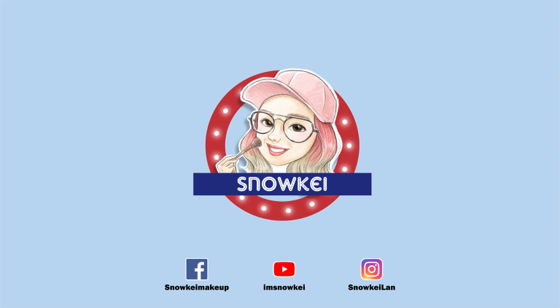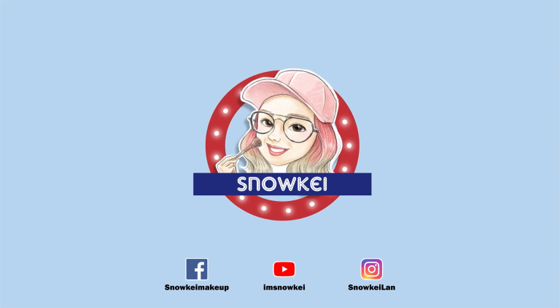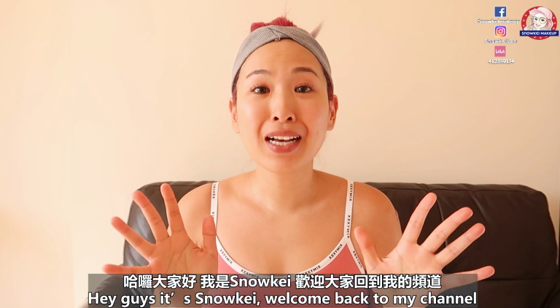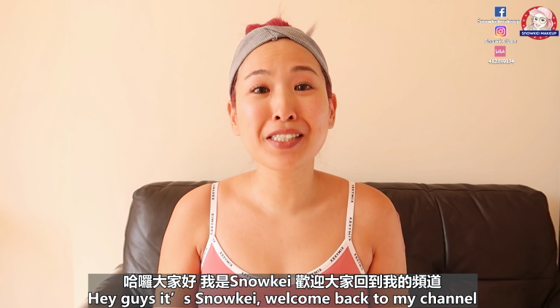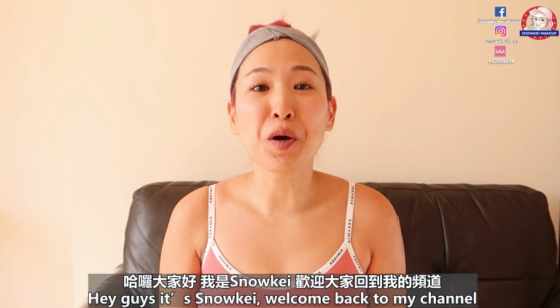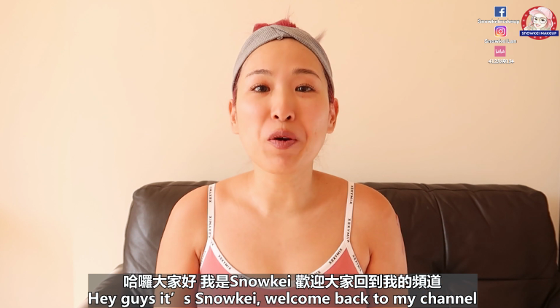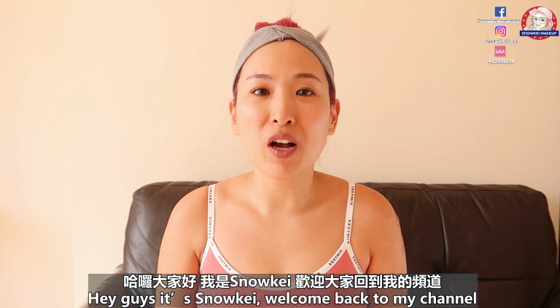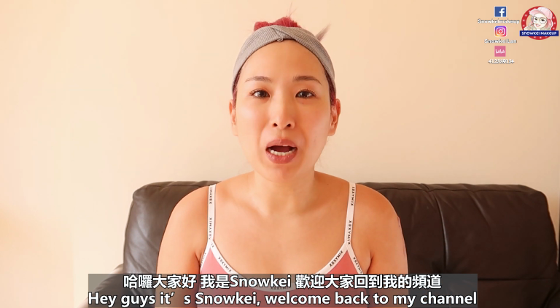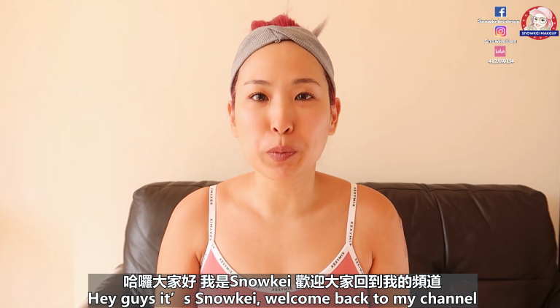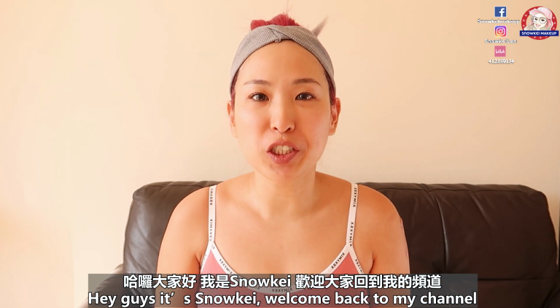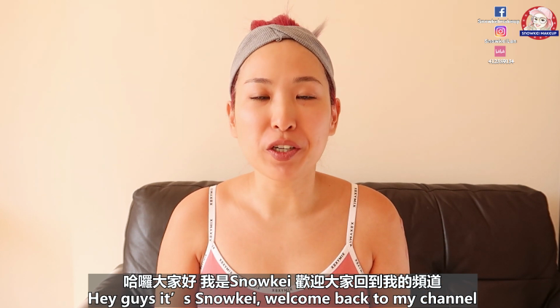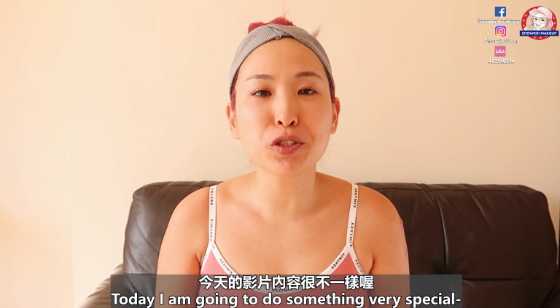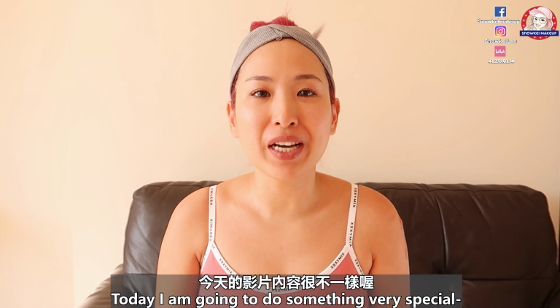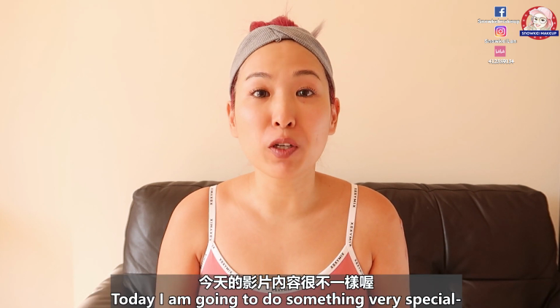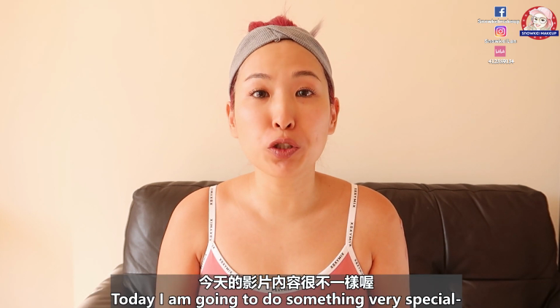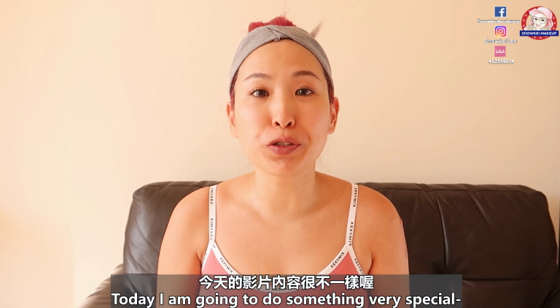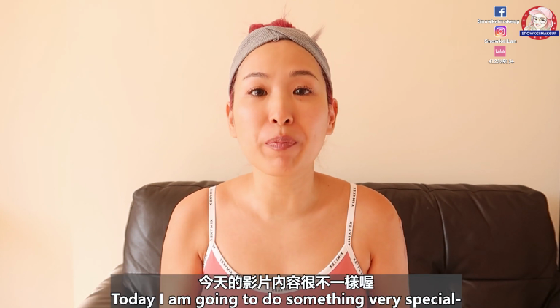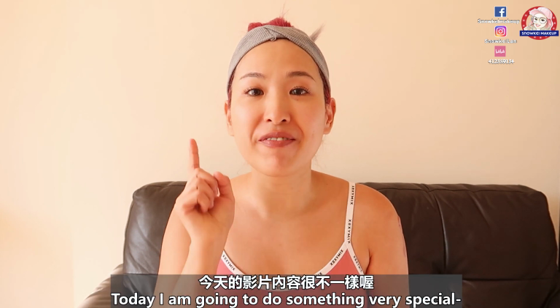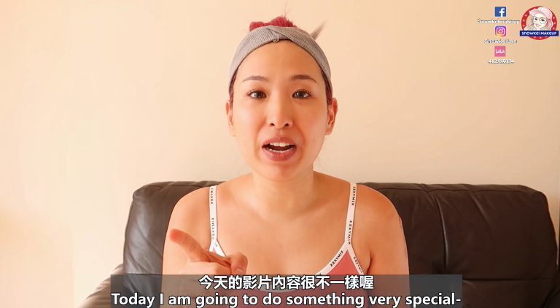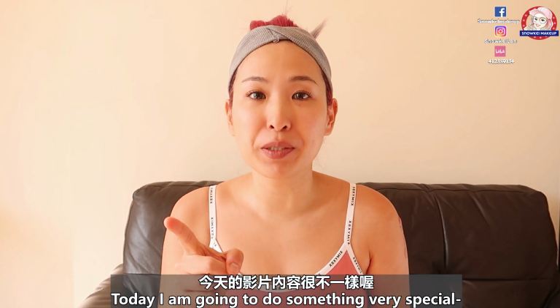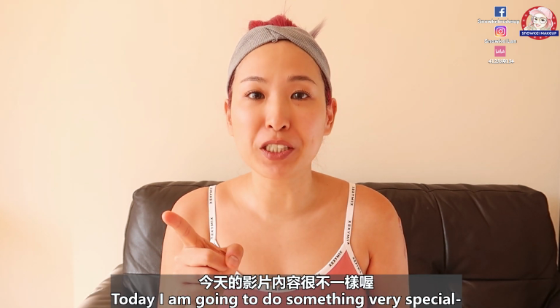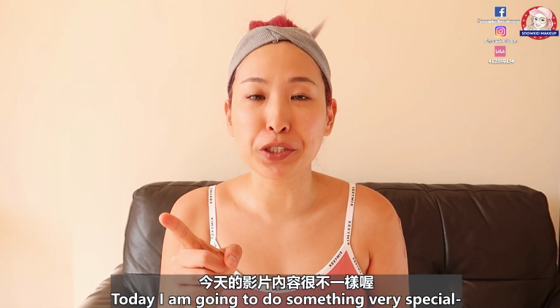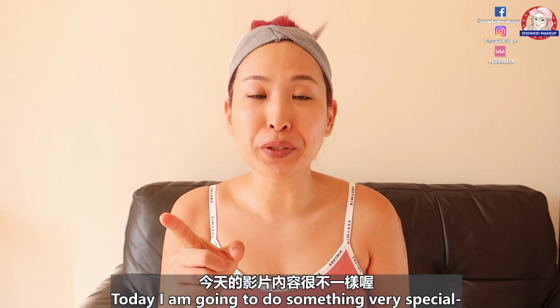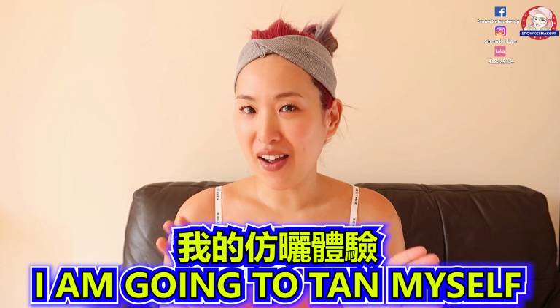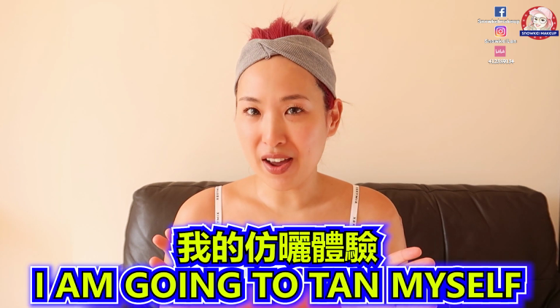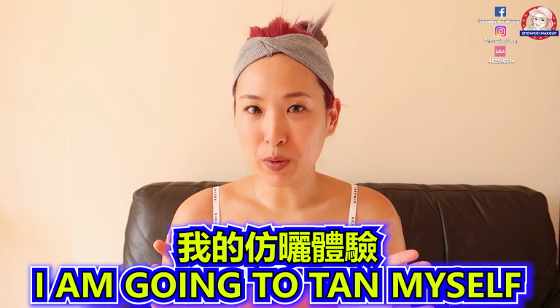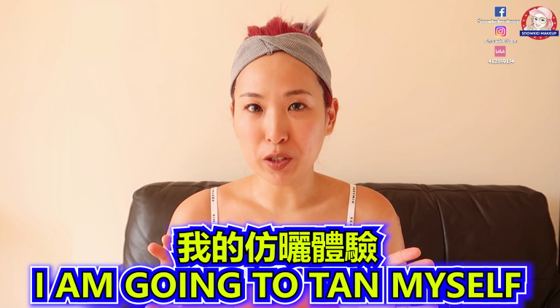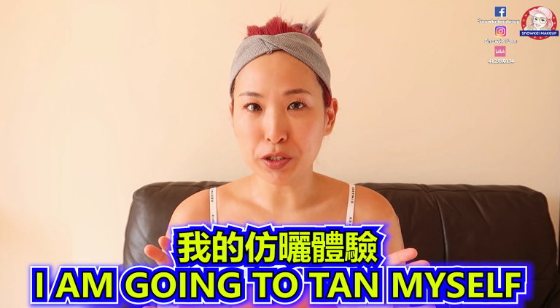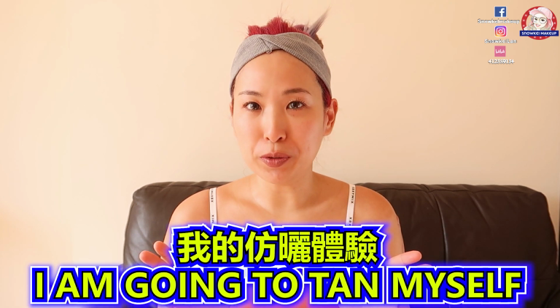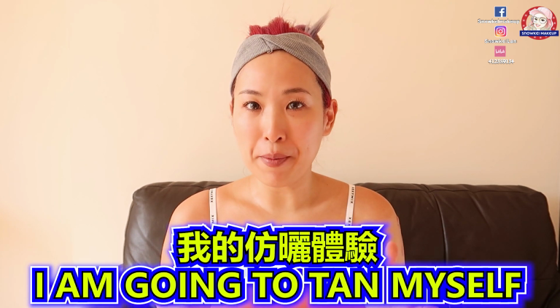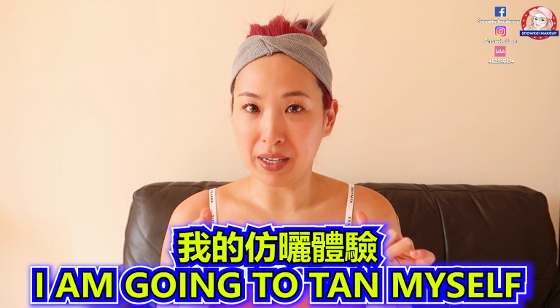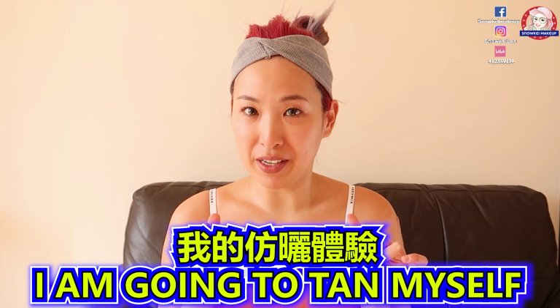Hey guys, it's Noki. Welcome back to my channel. Today I'm going to do something very special — I am going to tan myself.